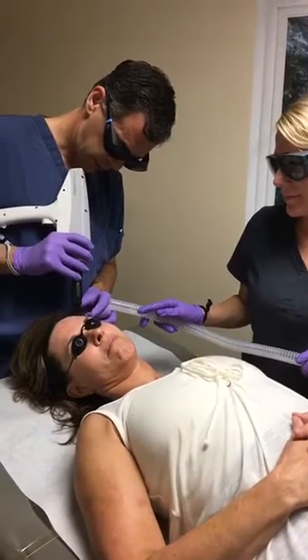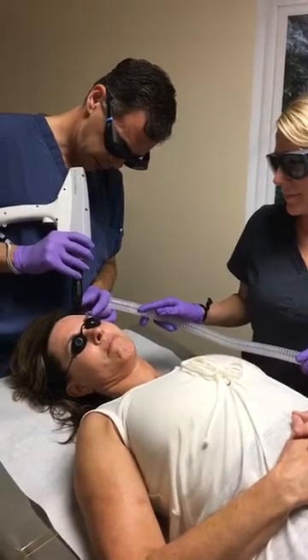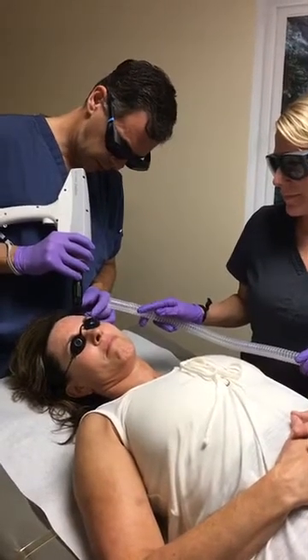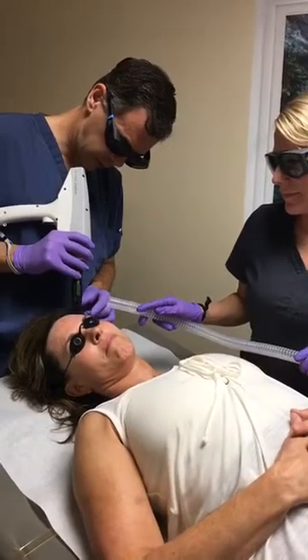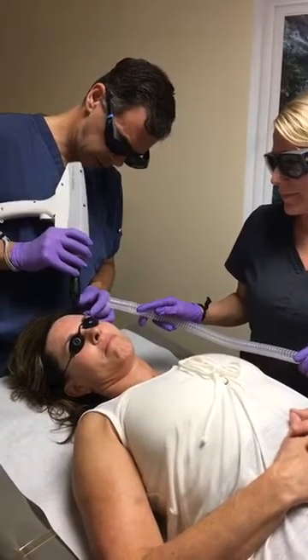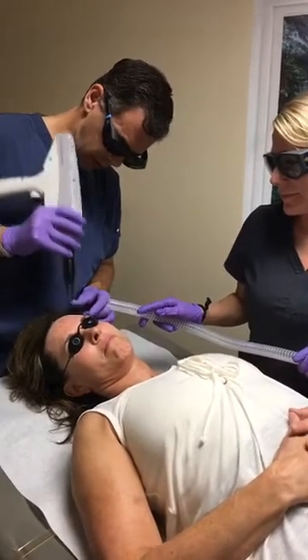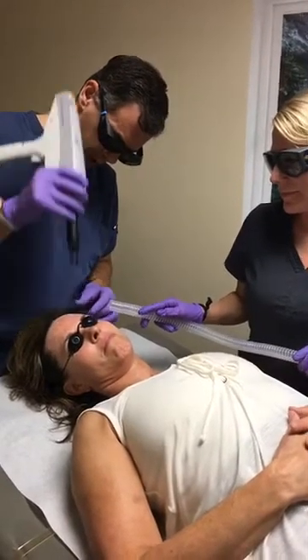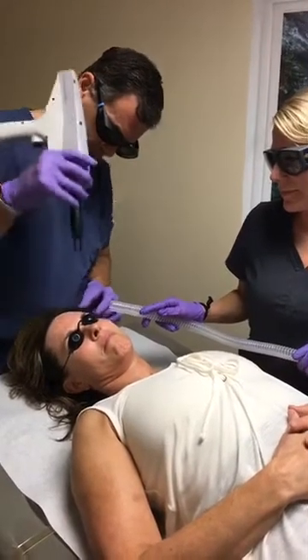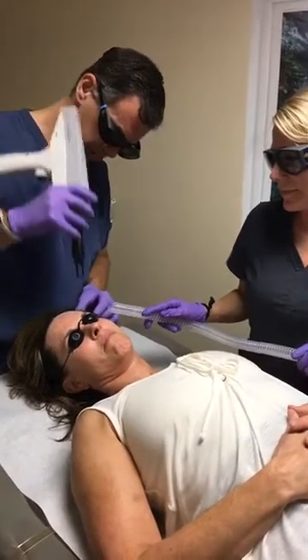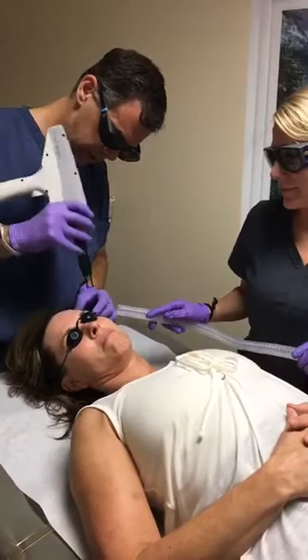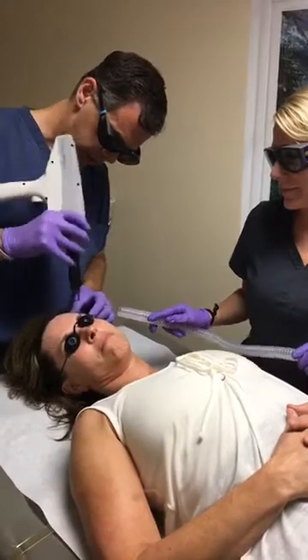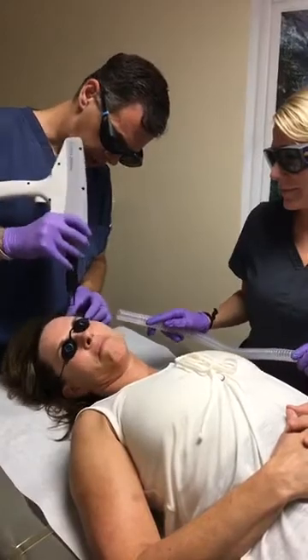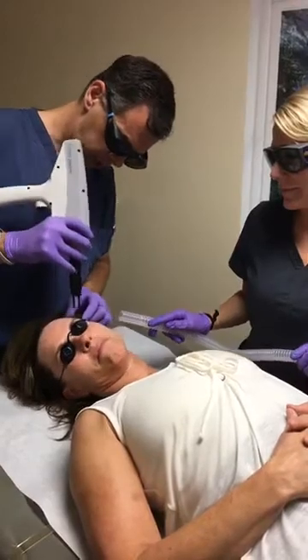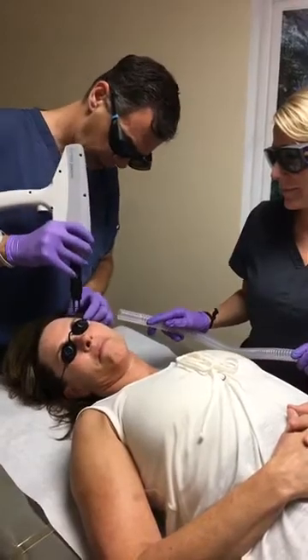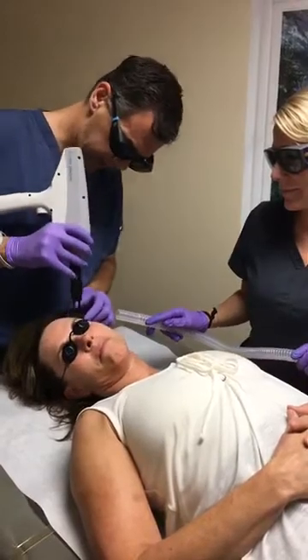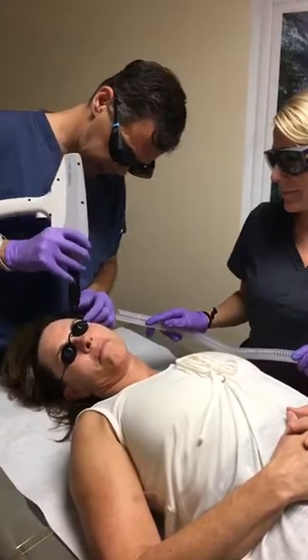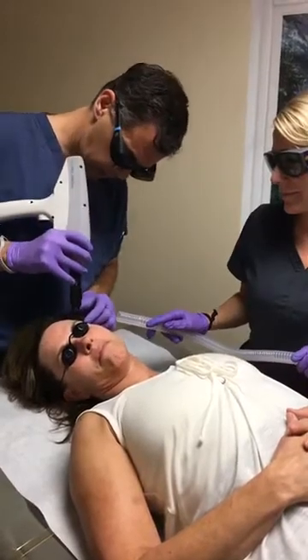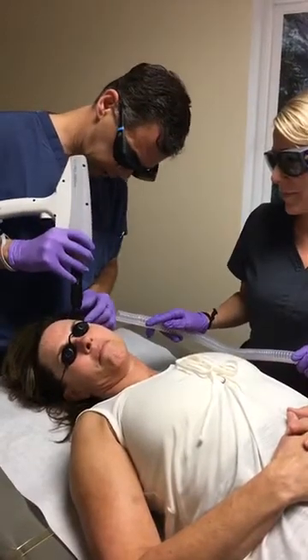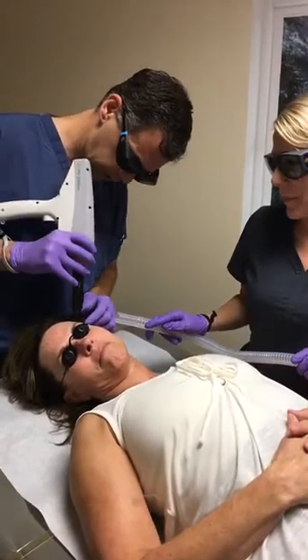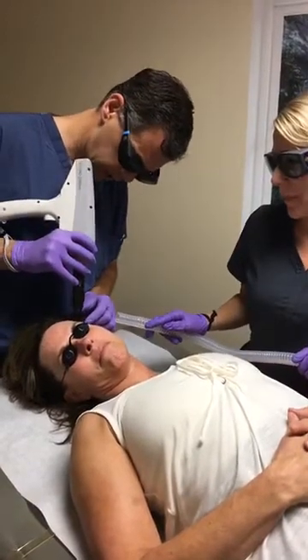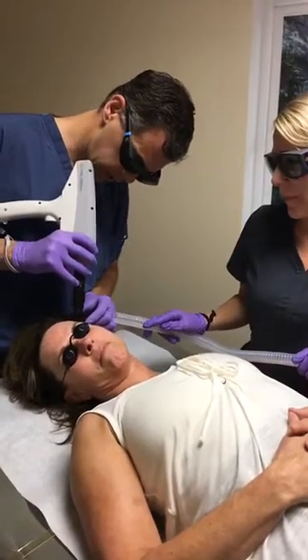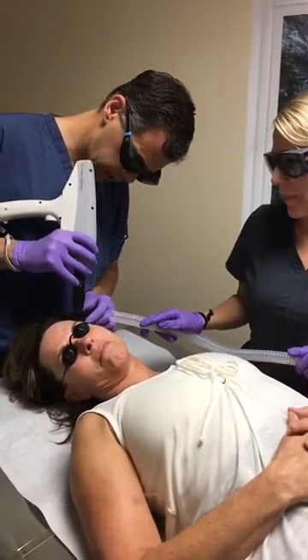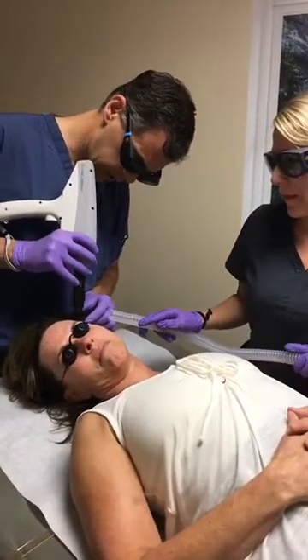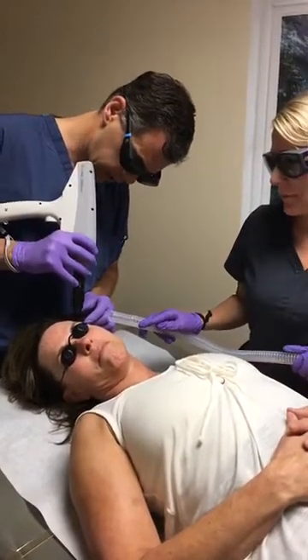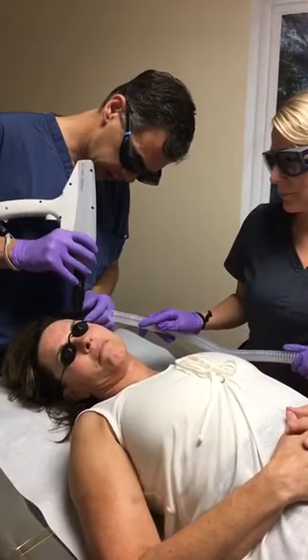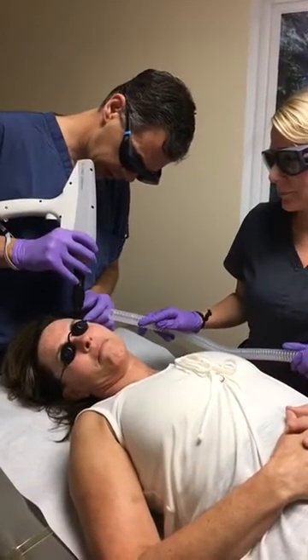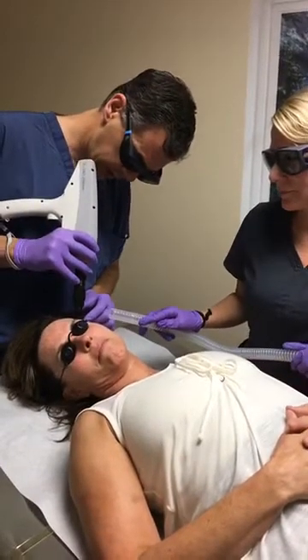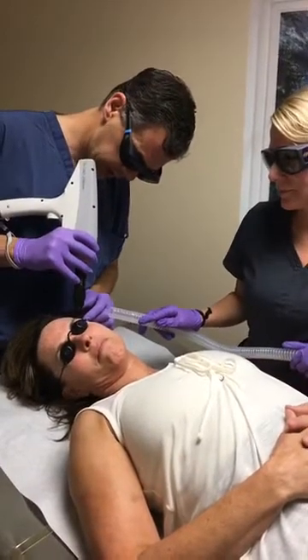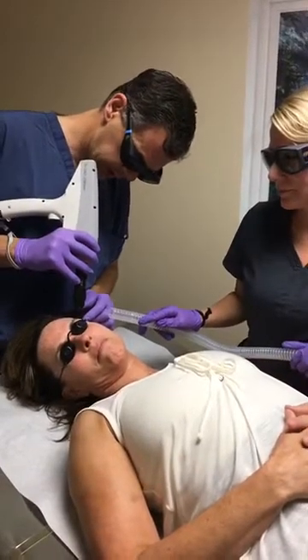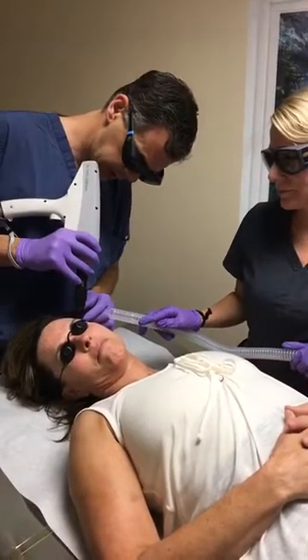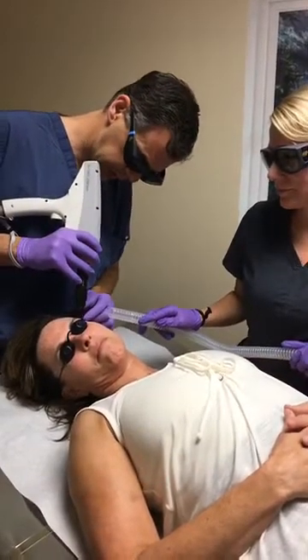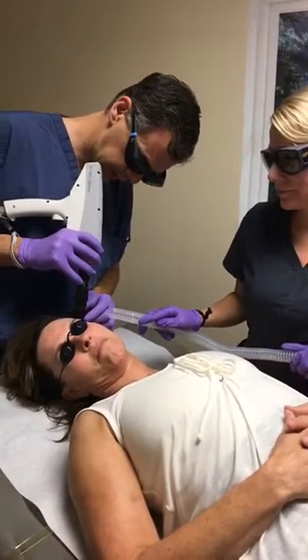We are going to show them how to help lock in the moisture. That skin is peeling.